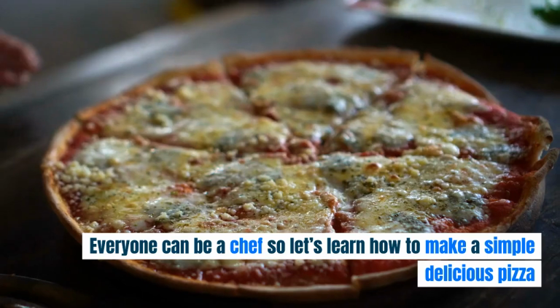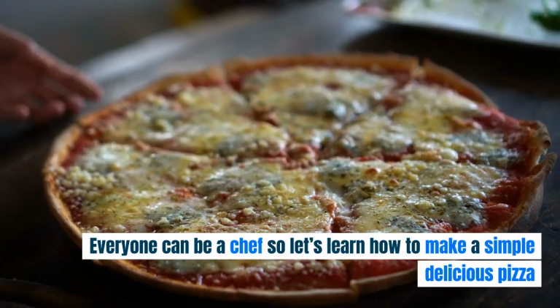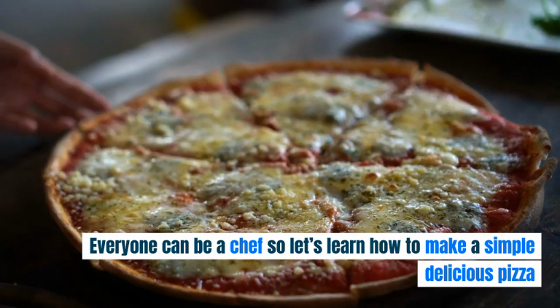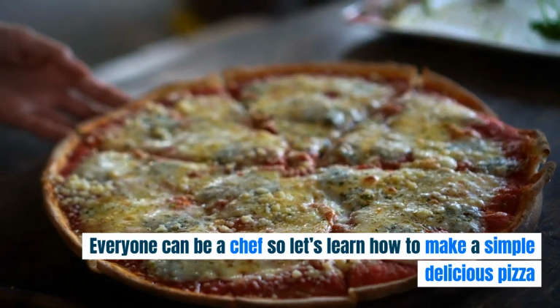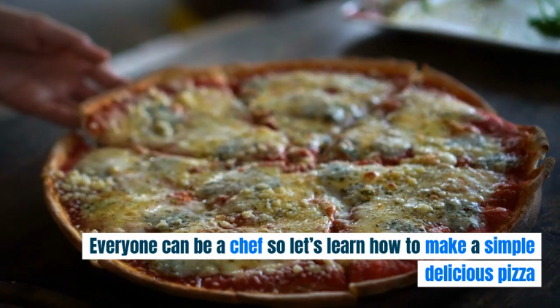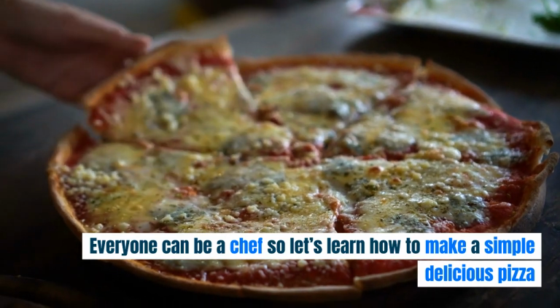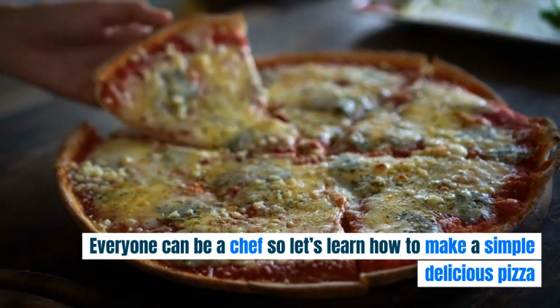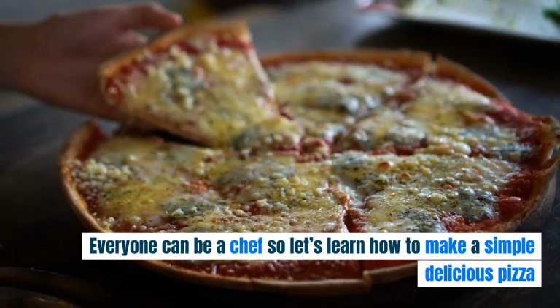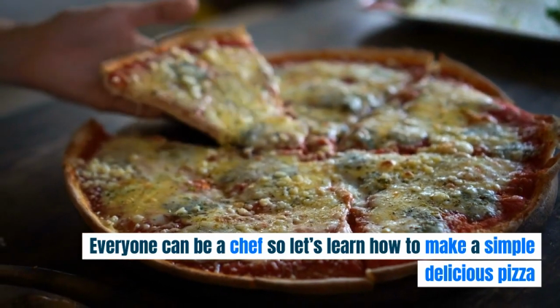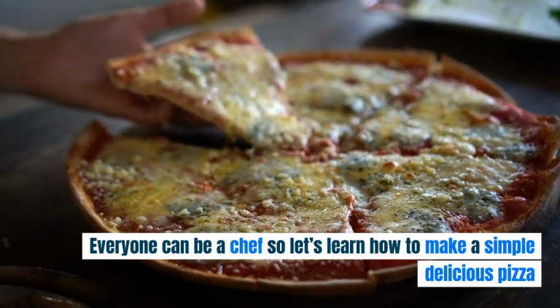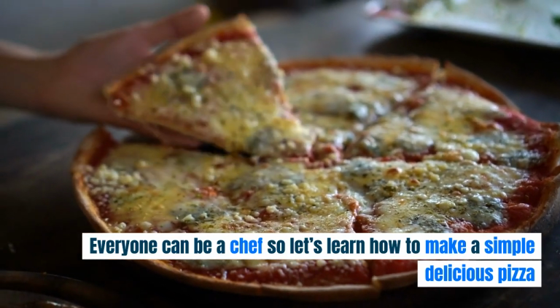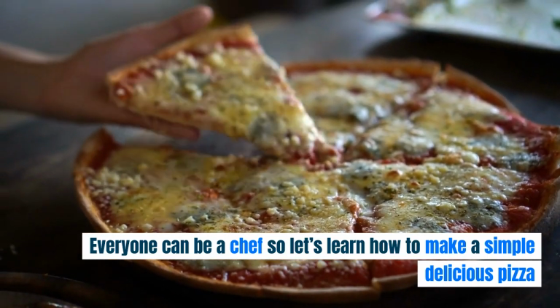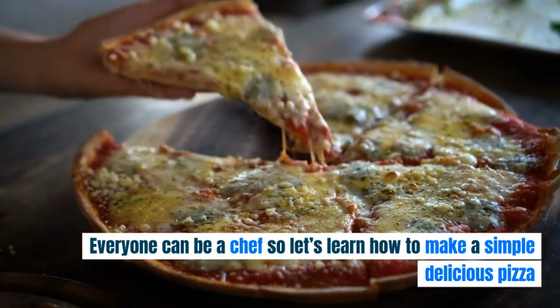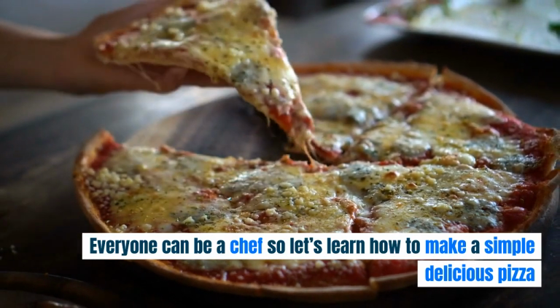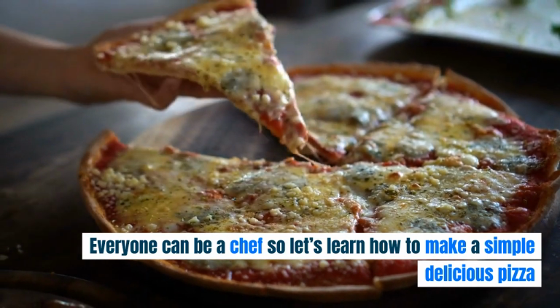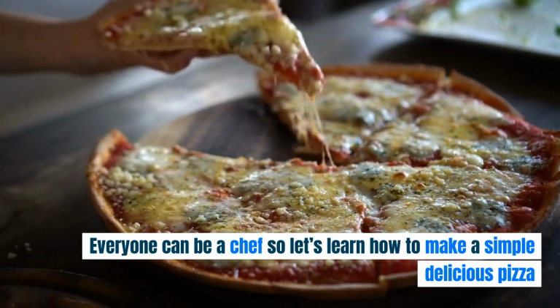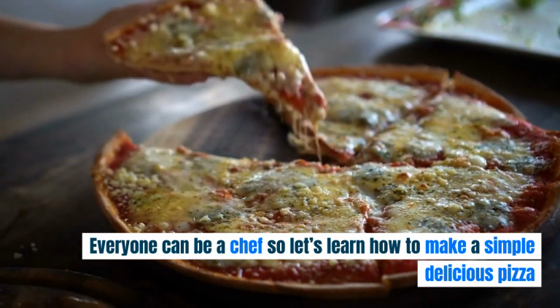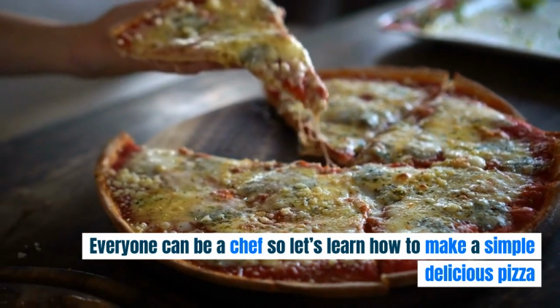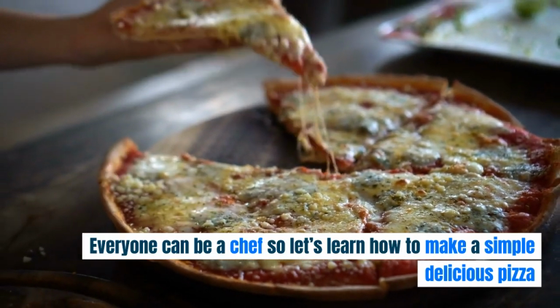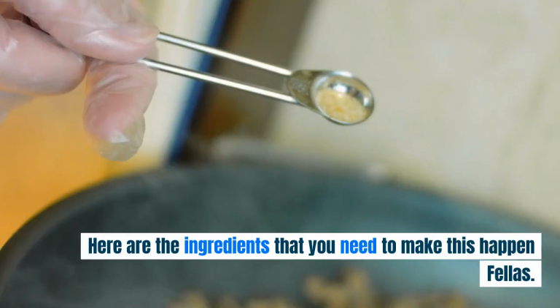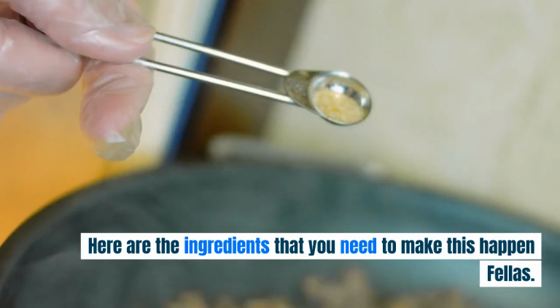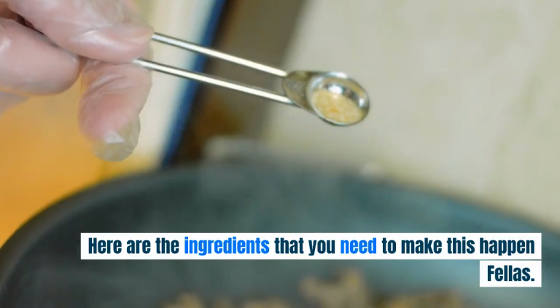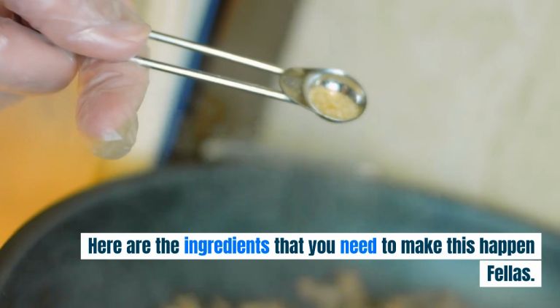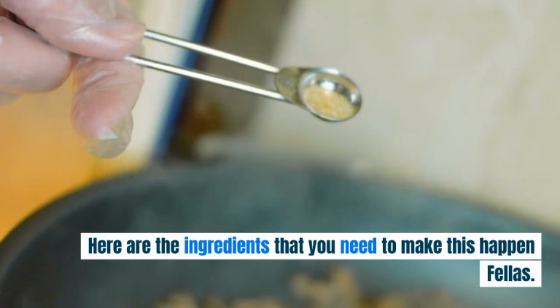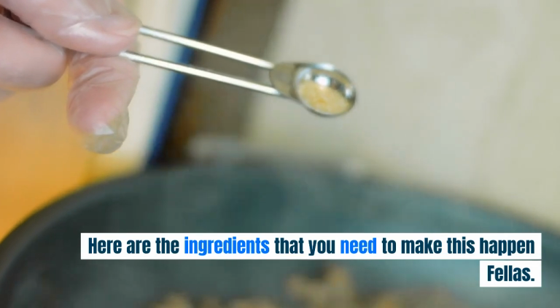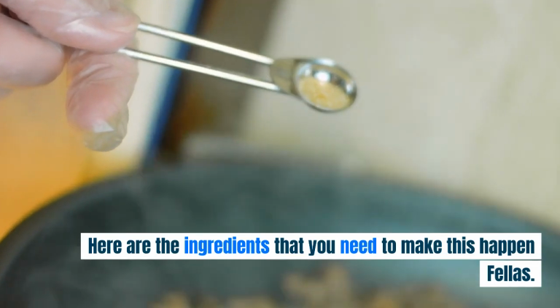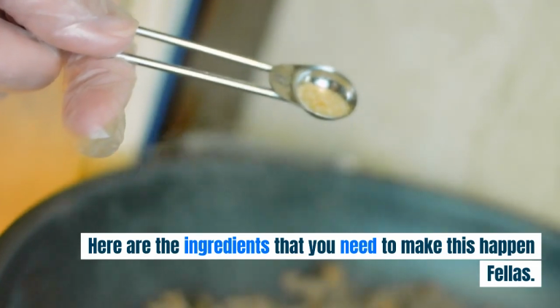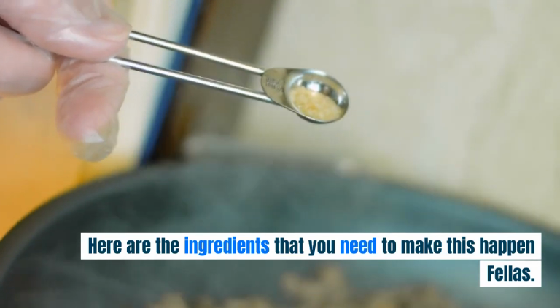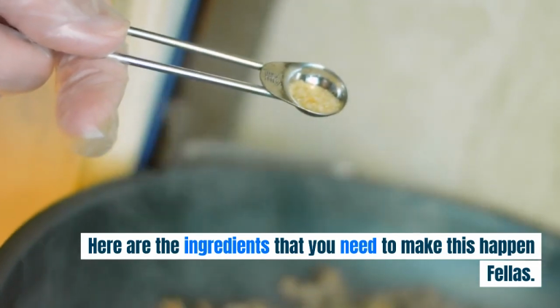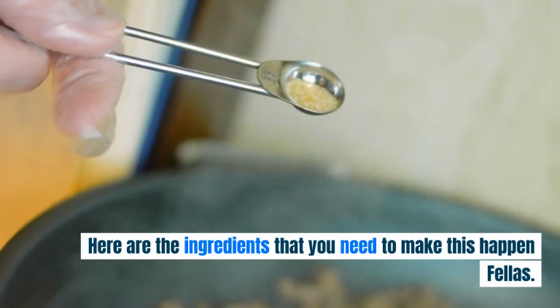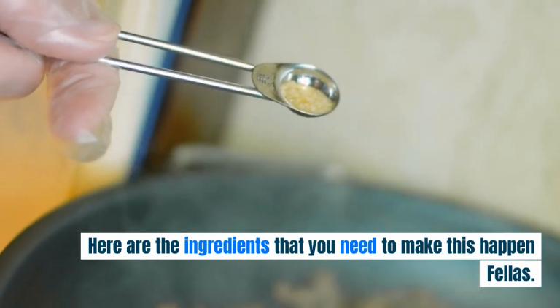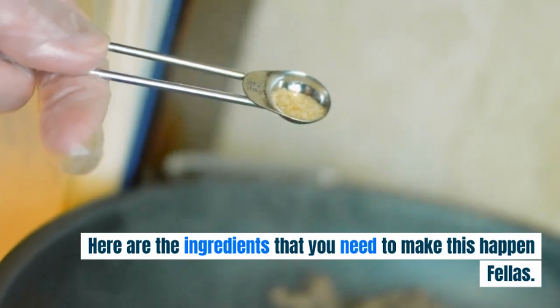Everyone can be a chef, so let's learn how to make a simple delicious pizza. Here are the ingredients that you need to make this happen.